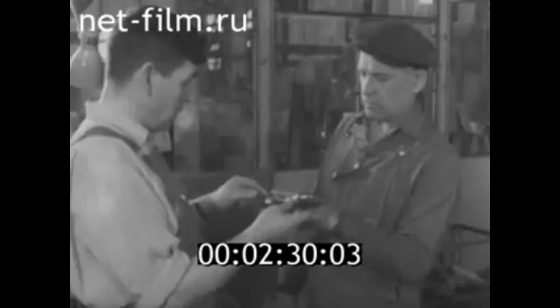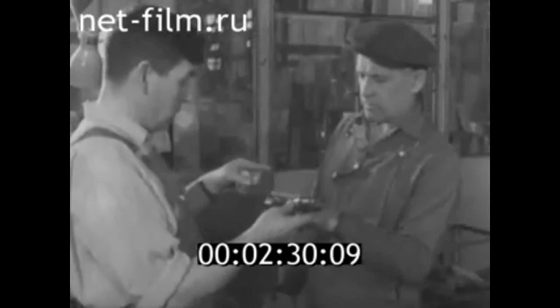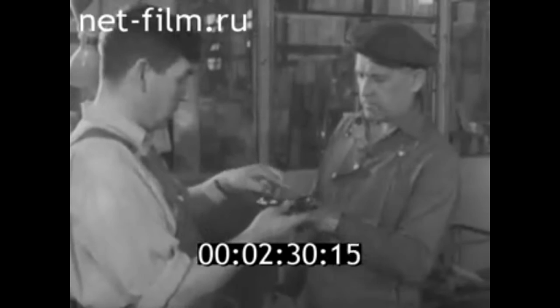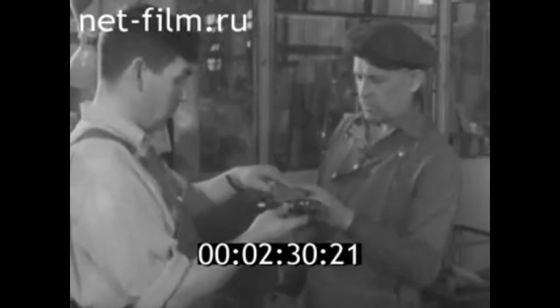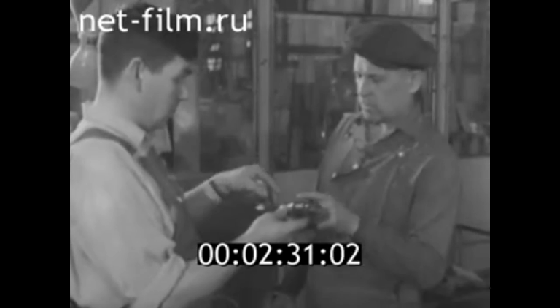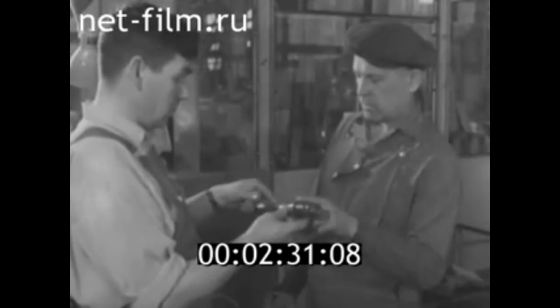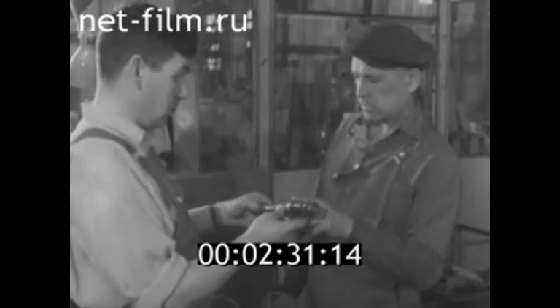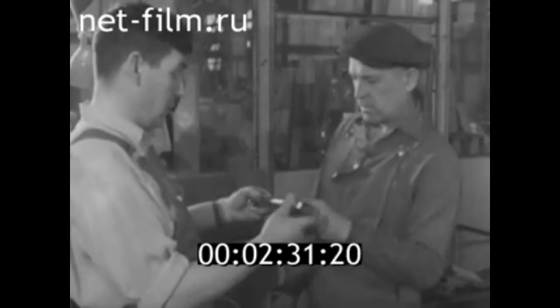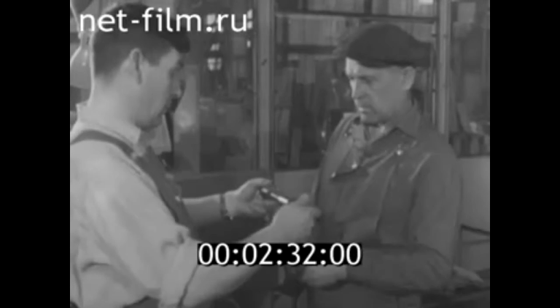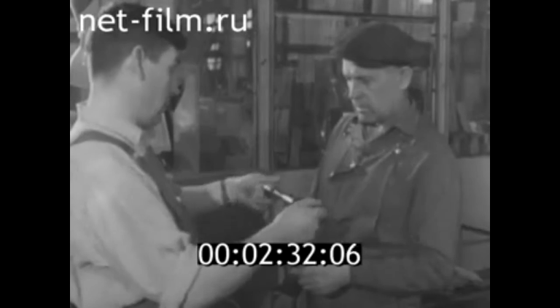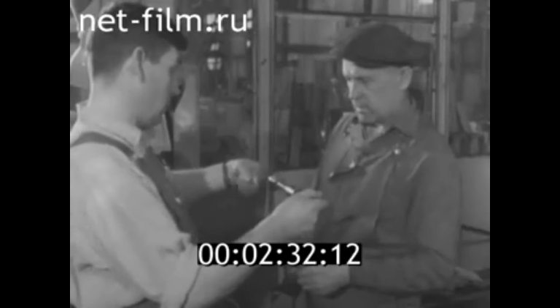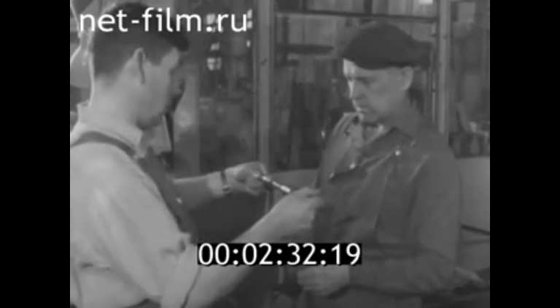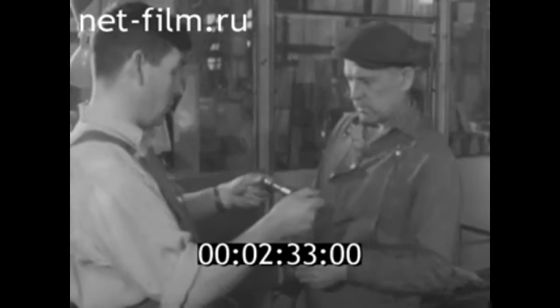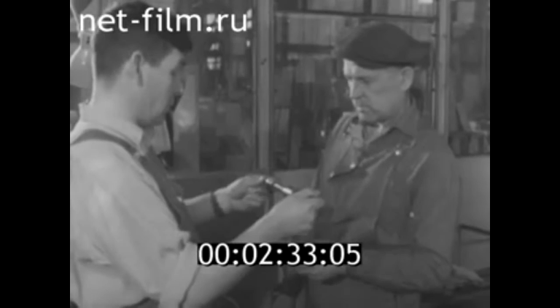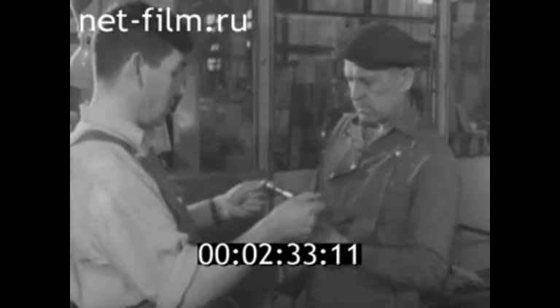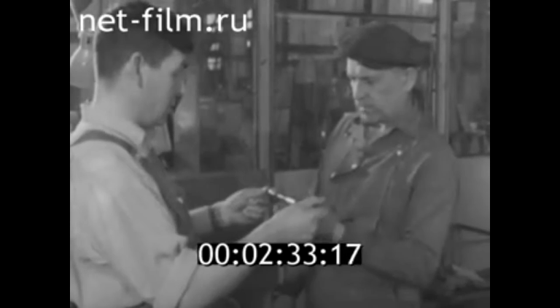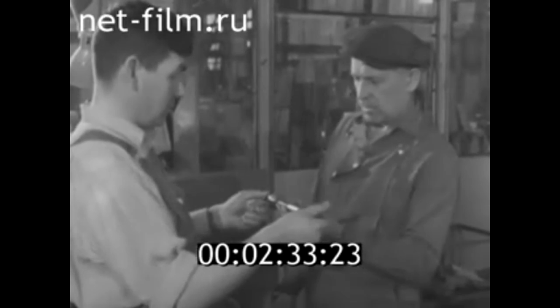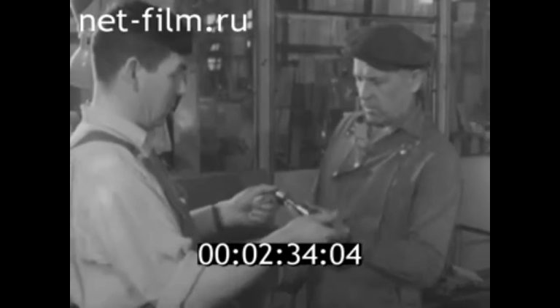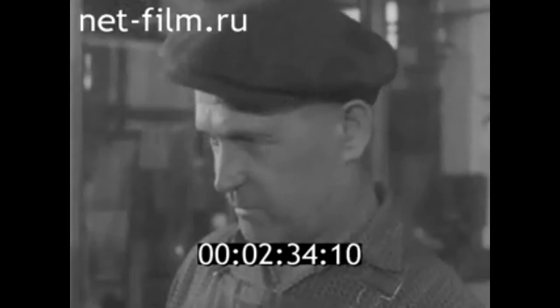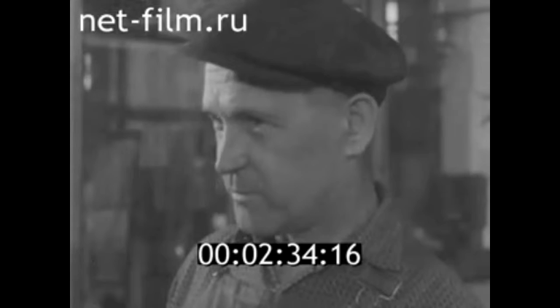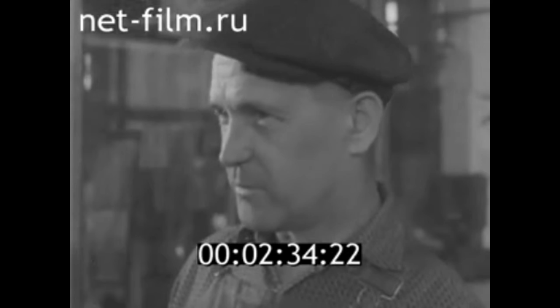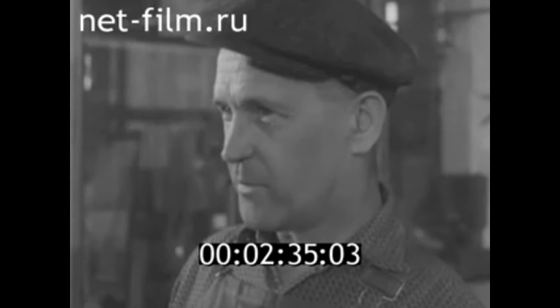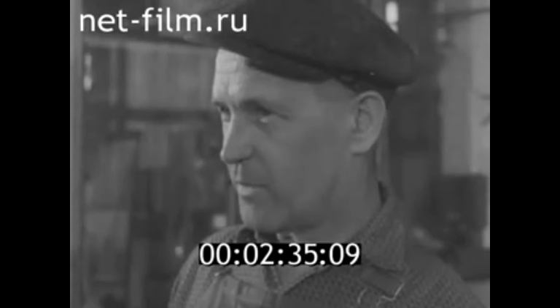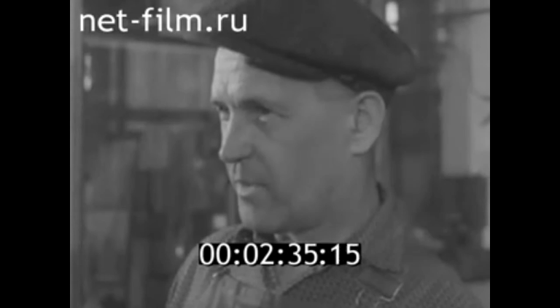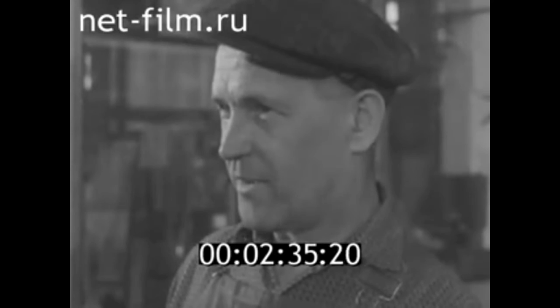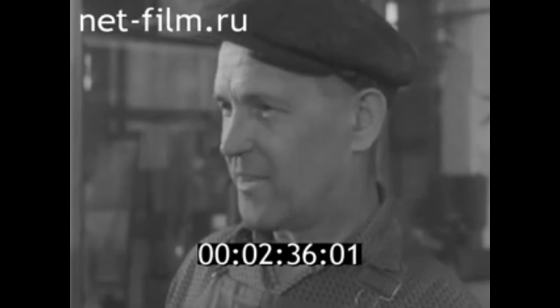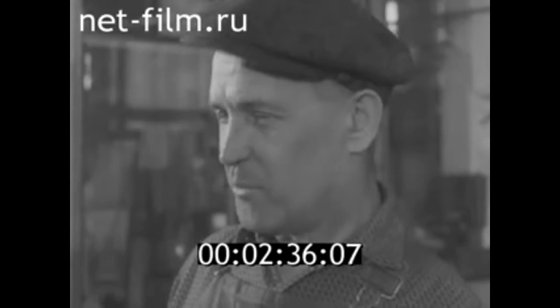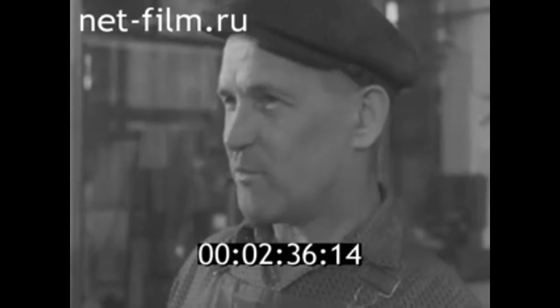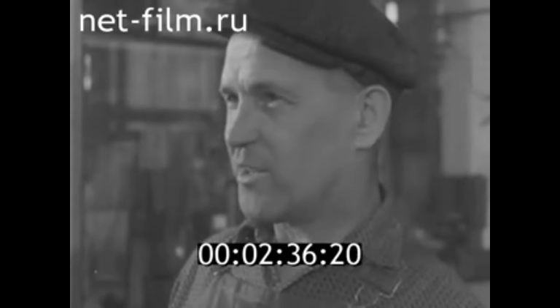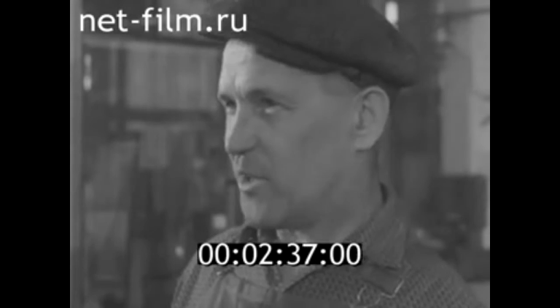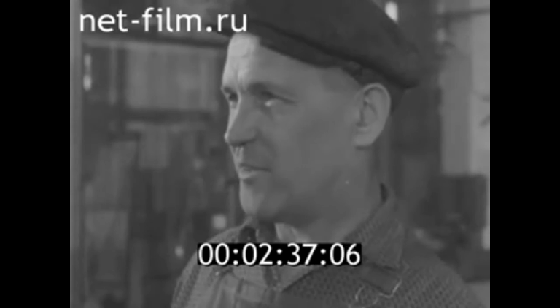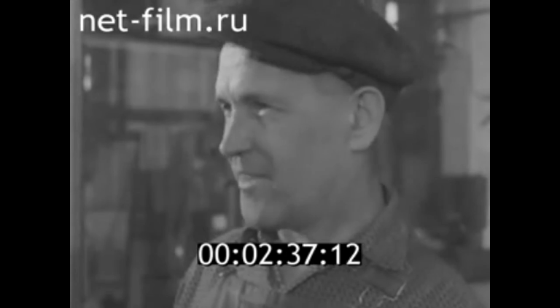Друзья часто советуются. Бывают и несогласия, споры. Но ведь новое нередко рождается в спорах.